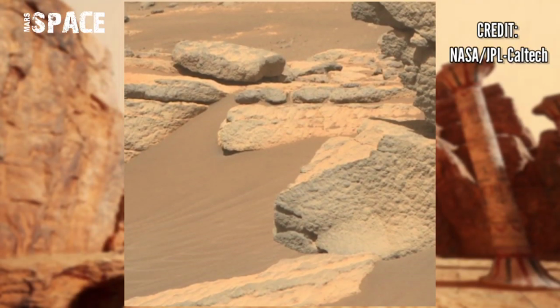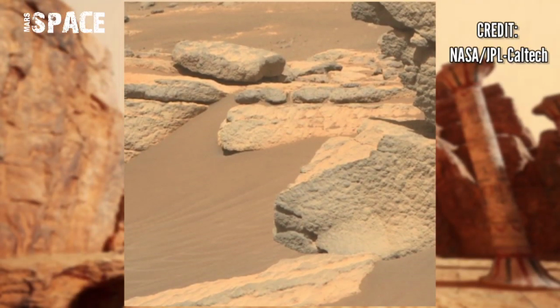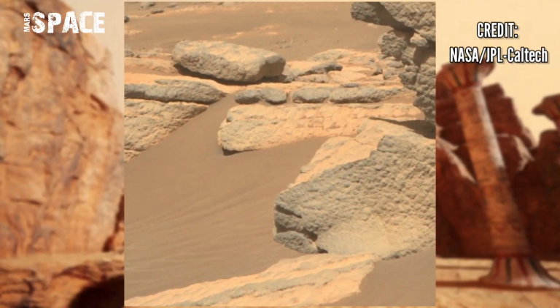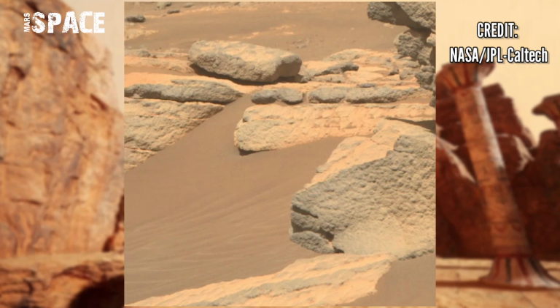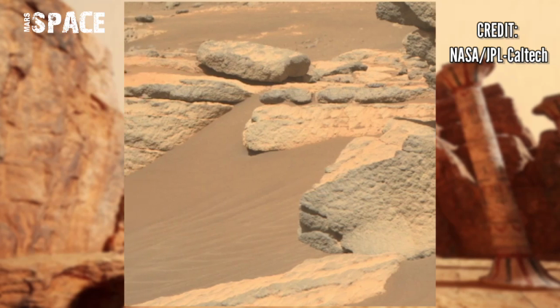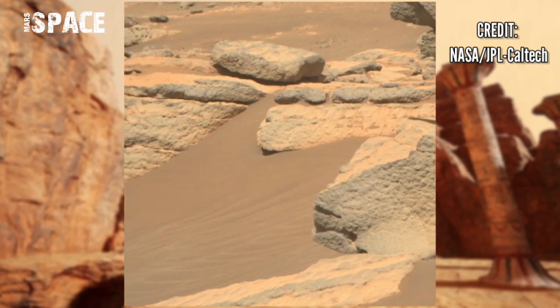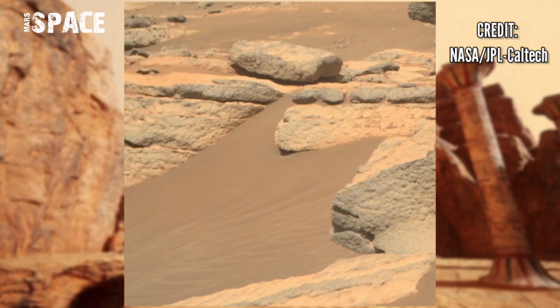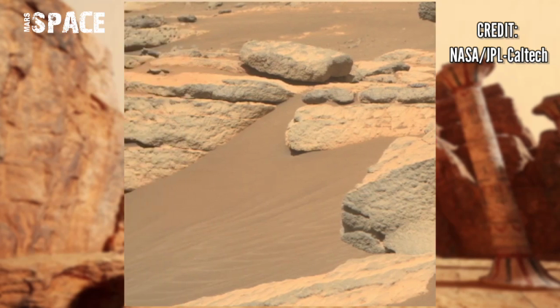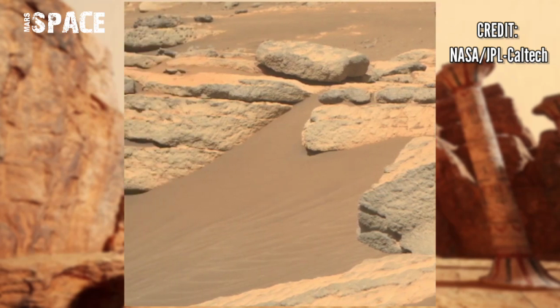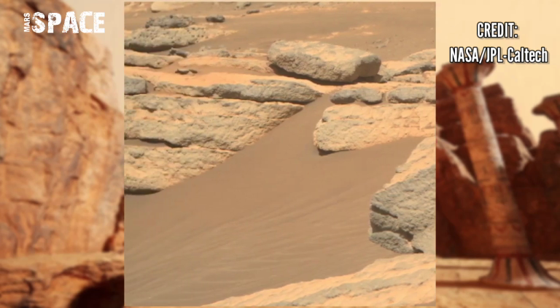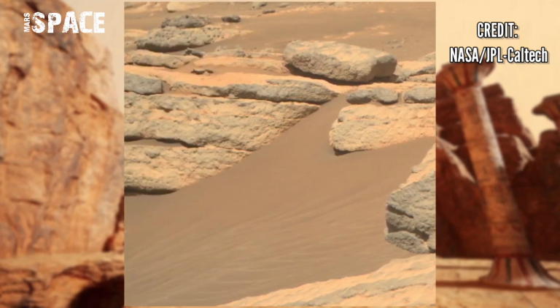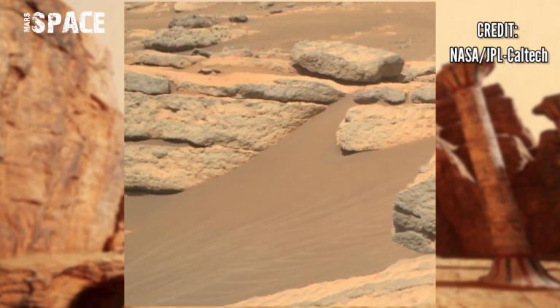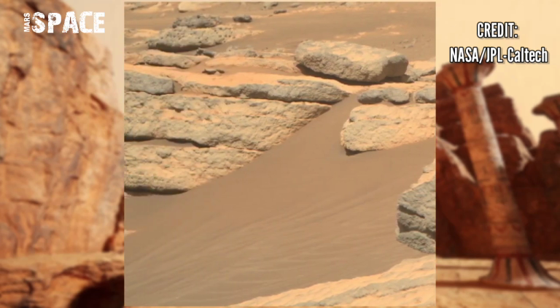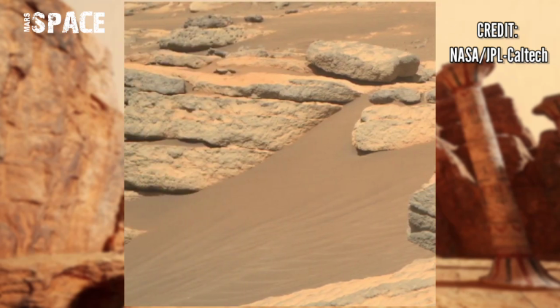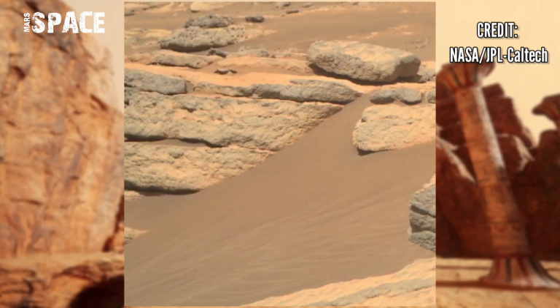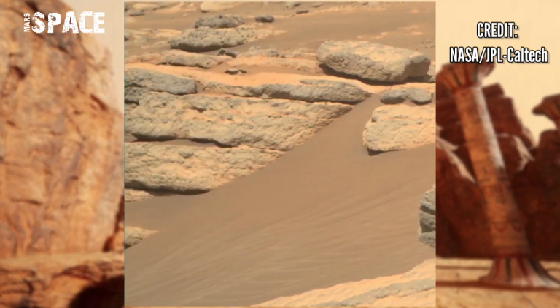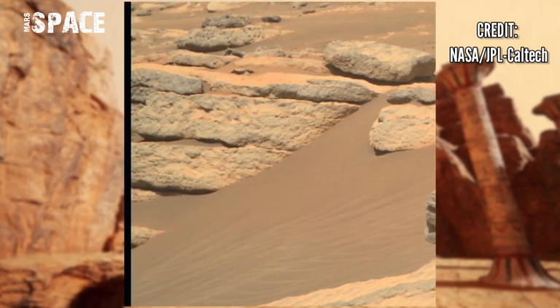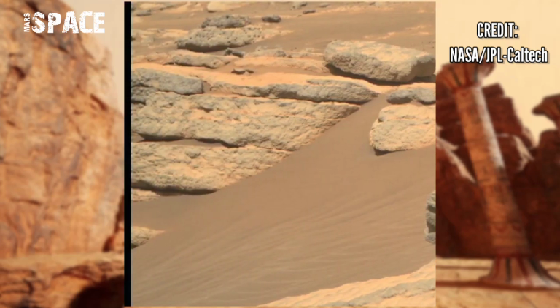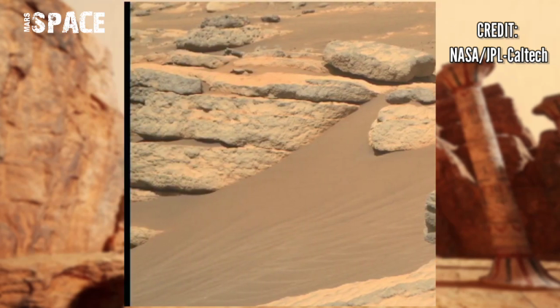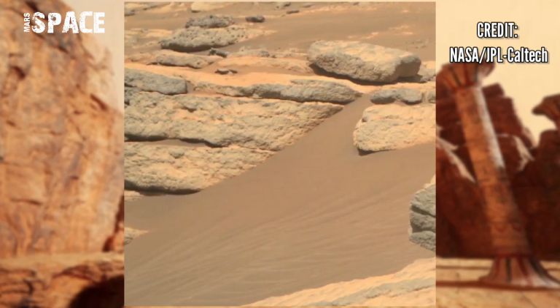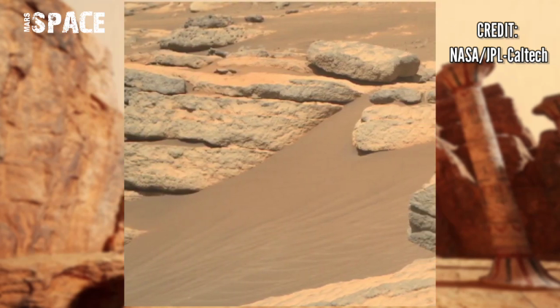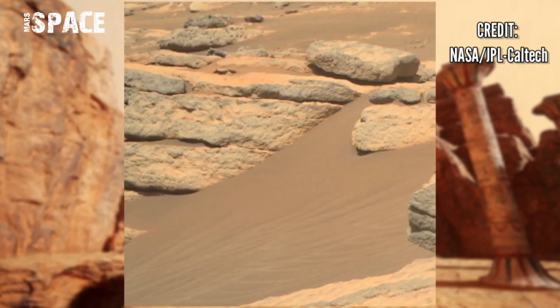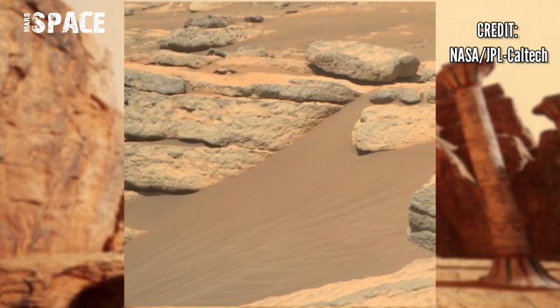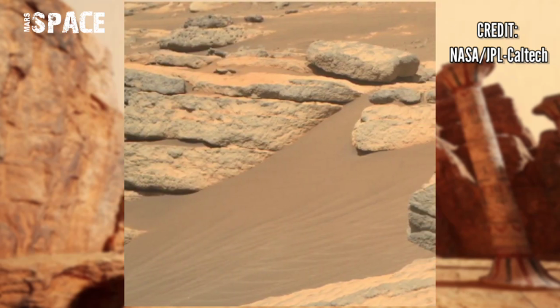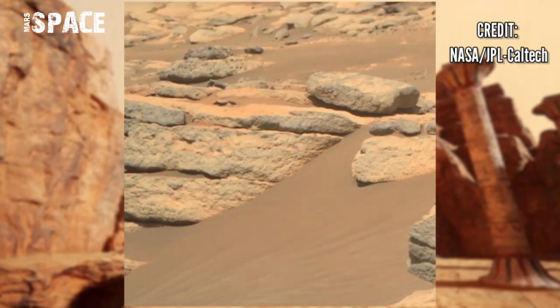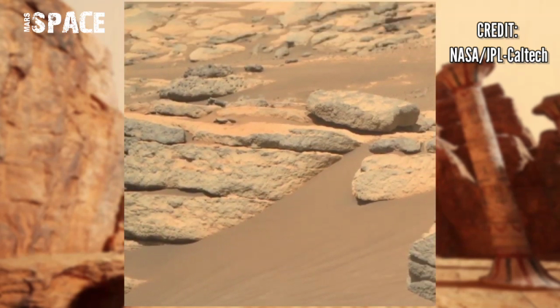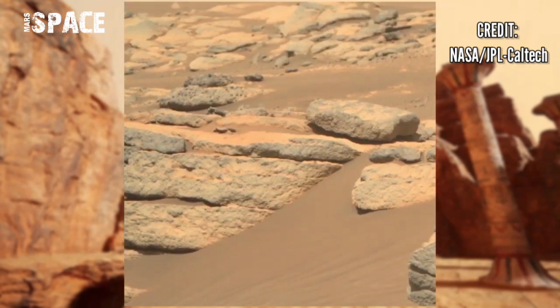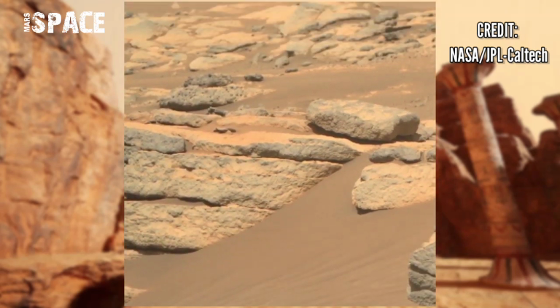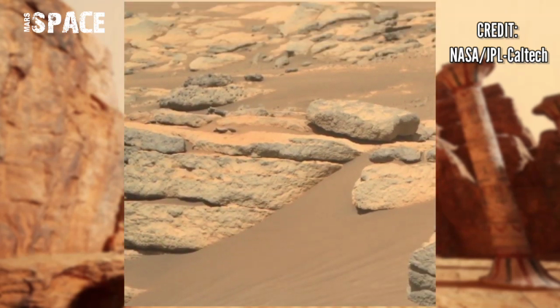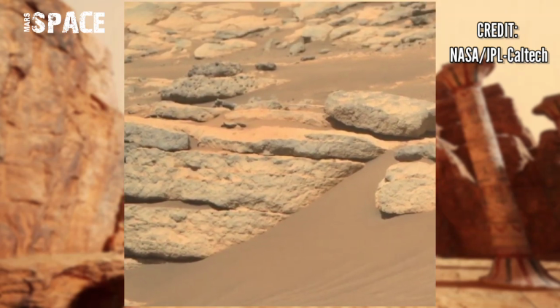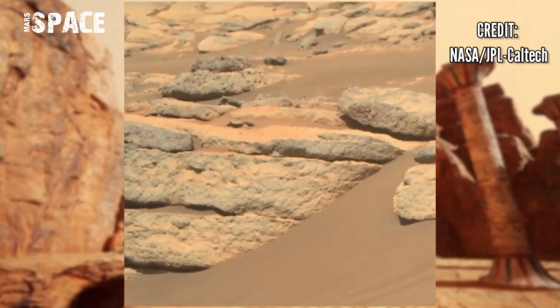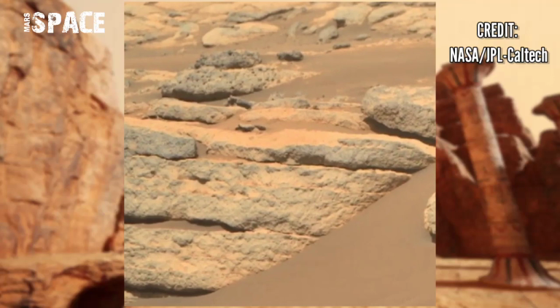NASA's Mars rover Perseverance captured this video at the surface of the red planet.